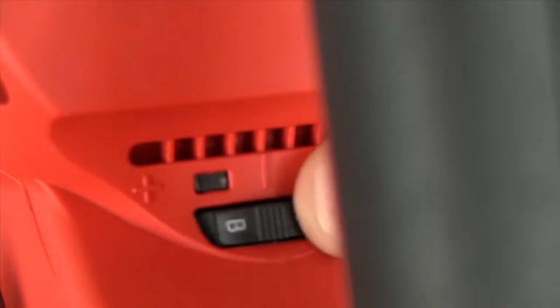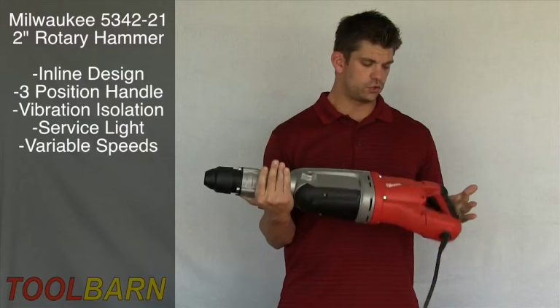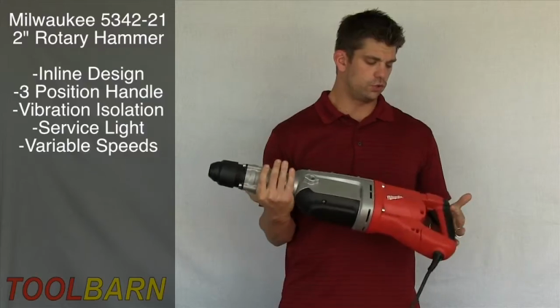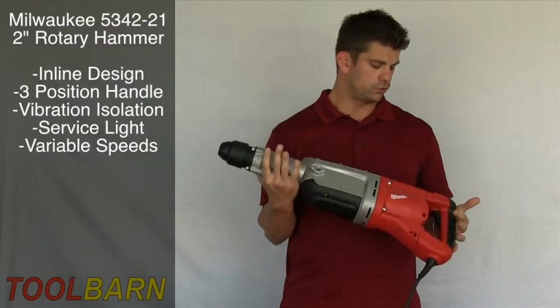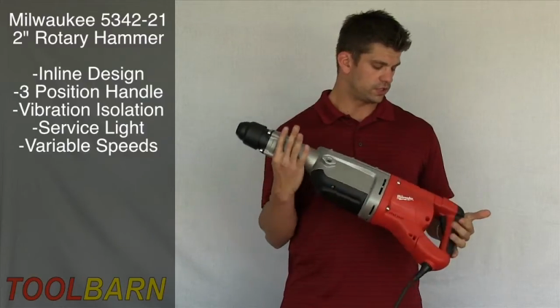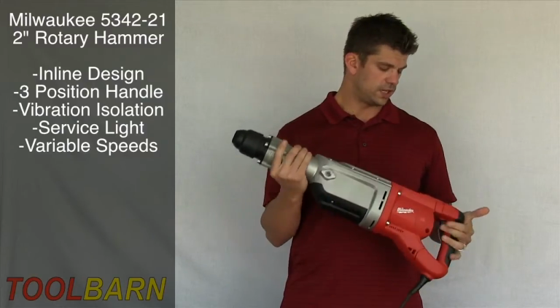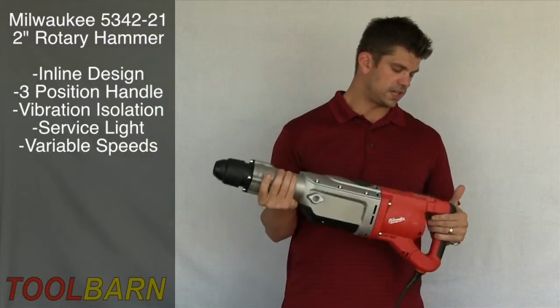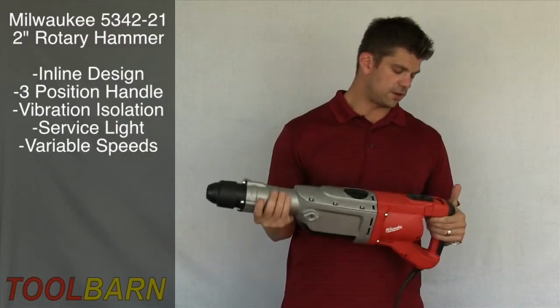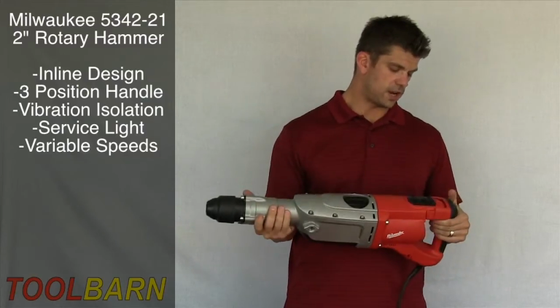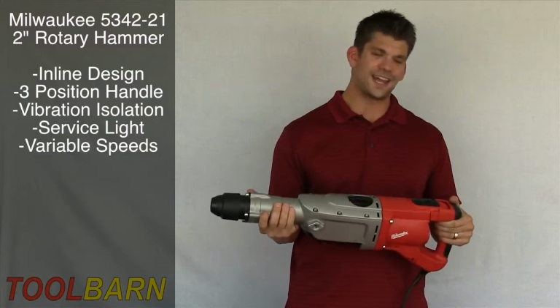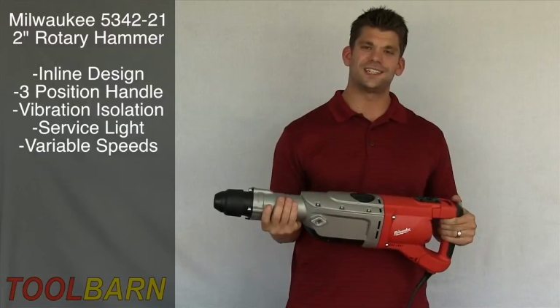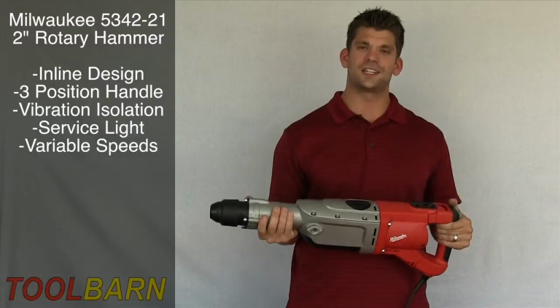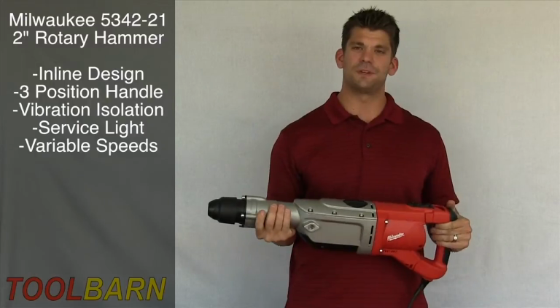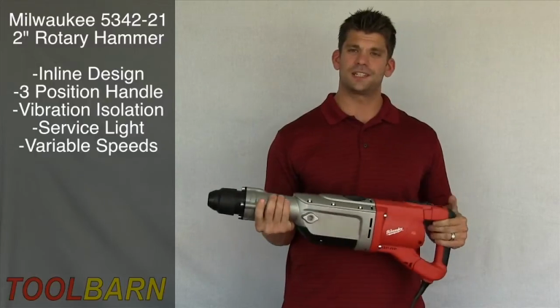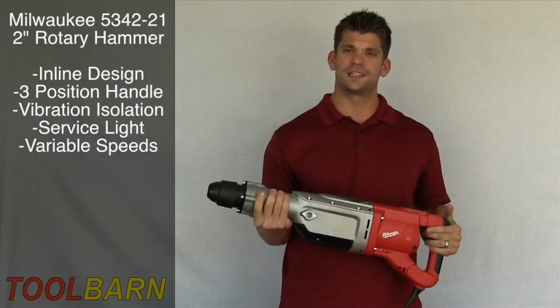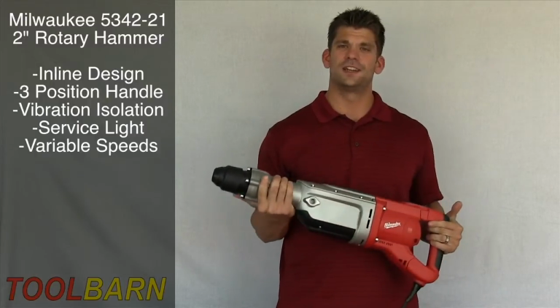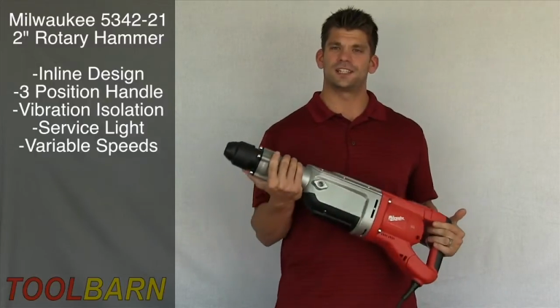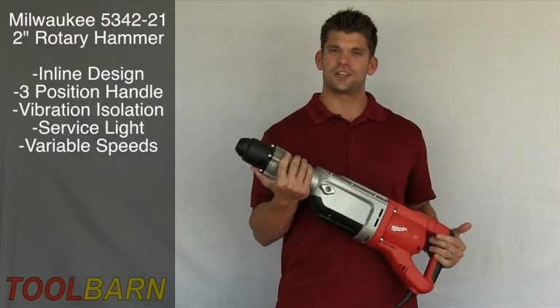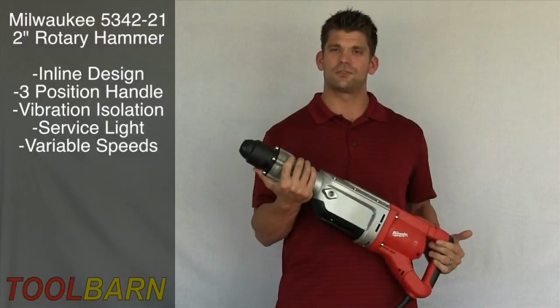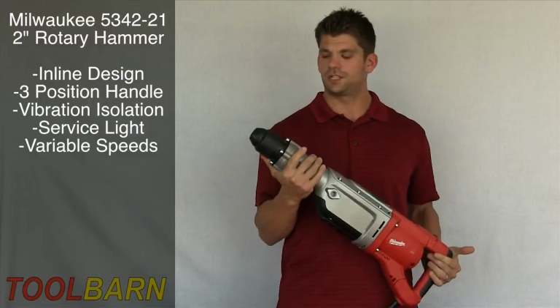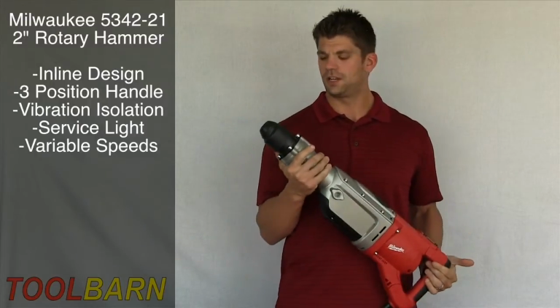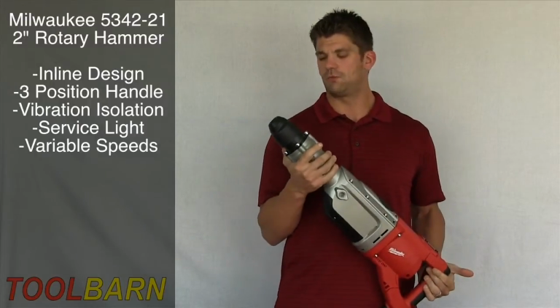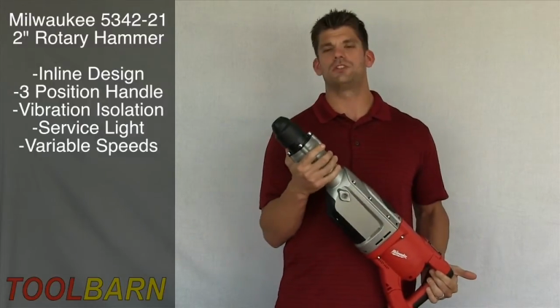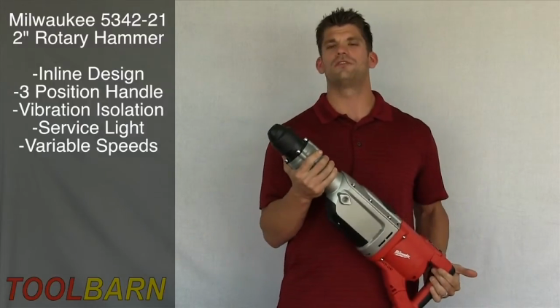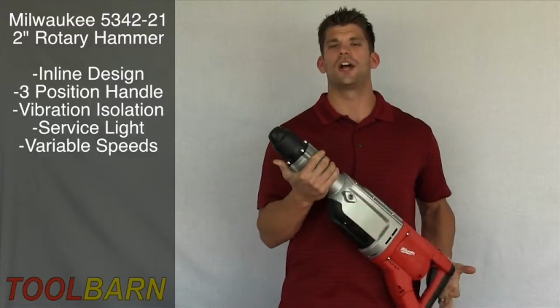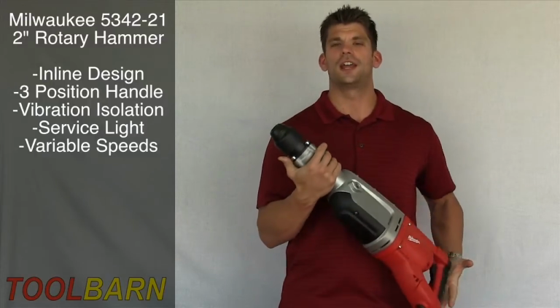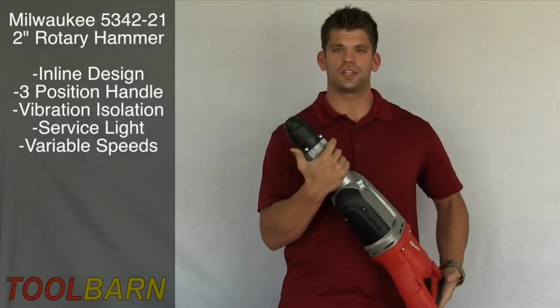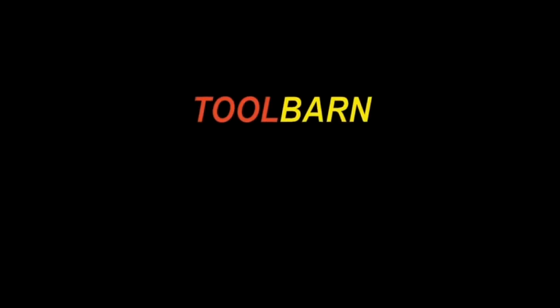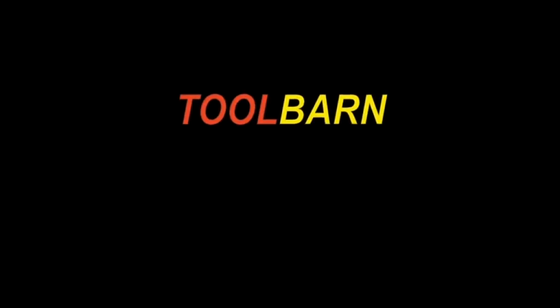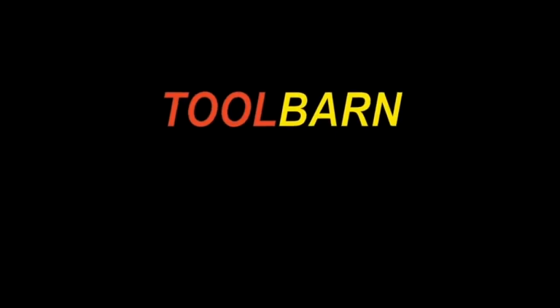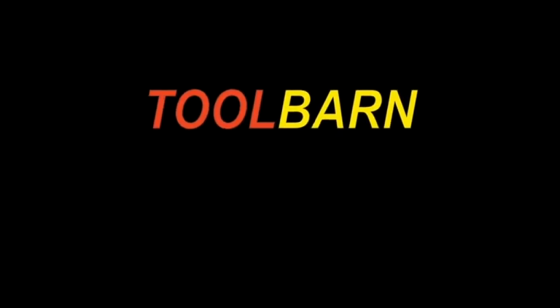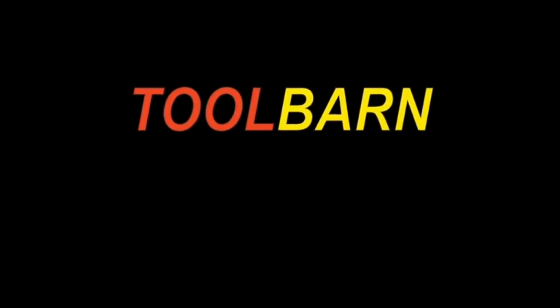This tool uses standard SDS bits and accessories, which you can find at ToolBarn.com.